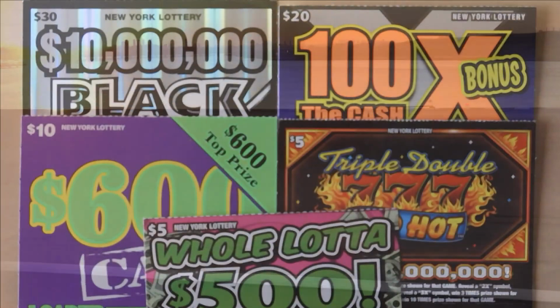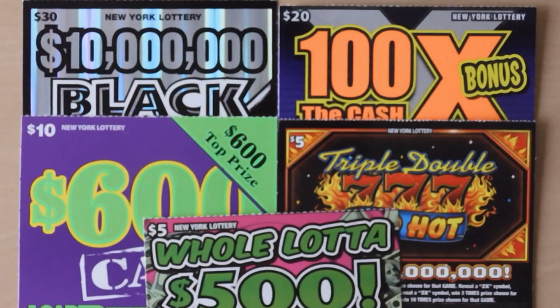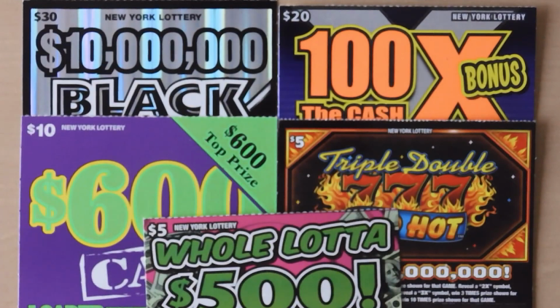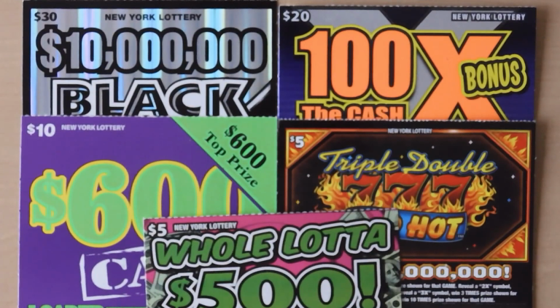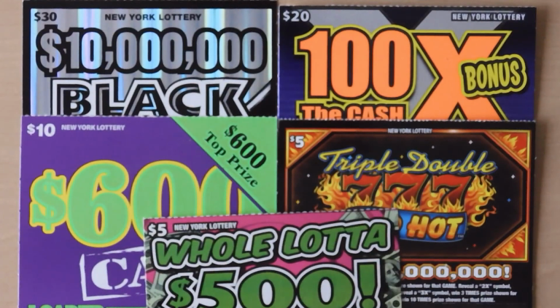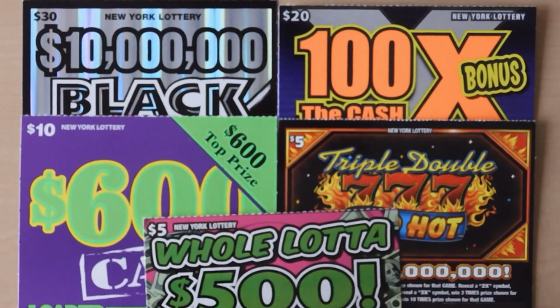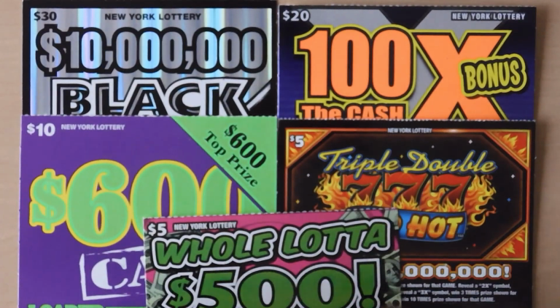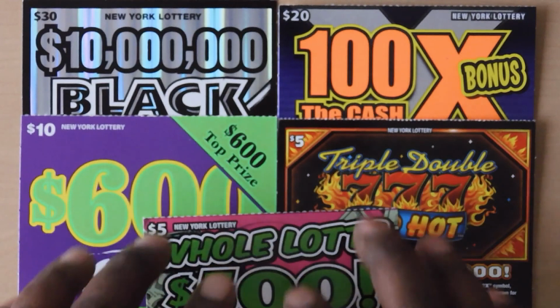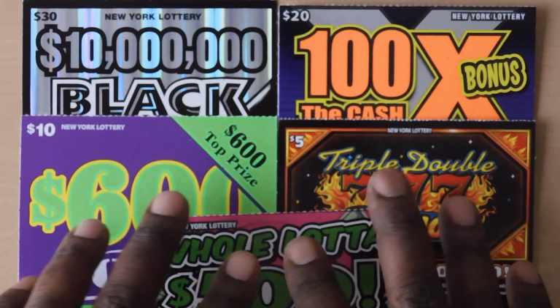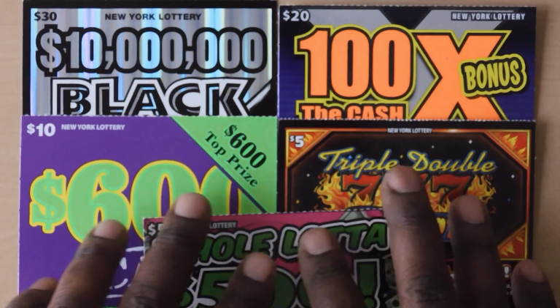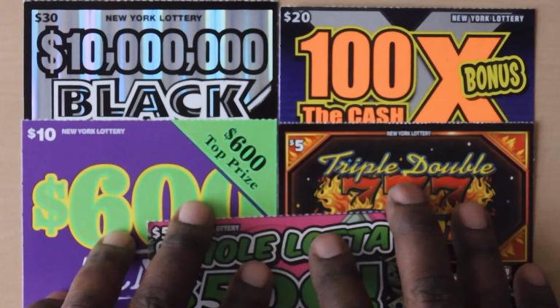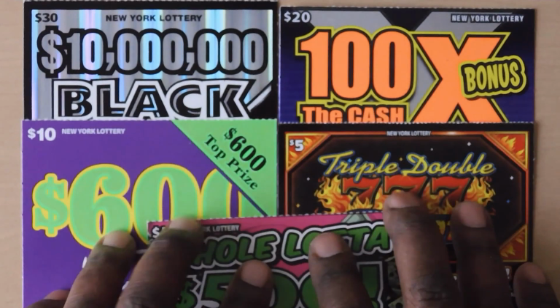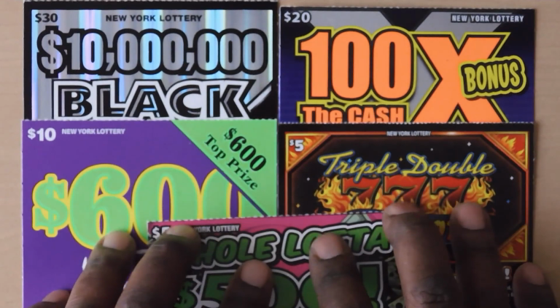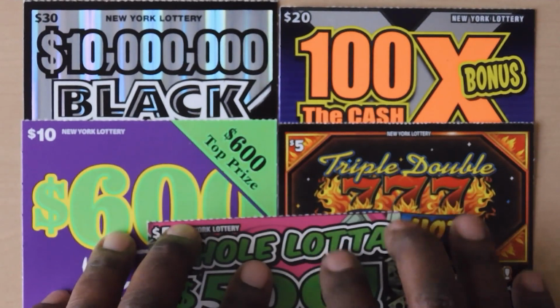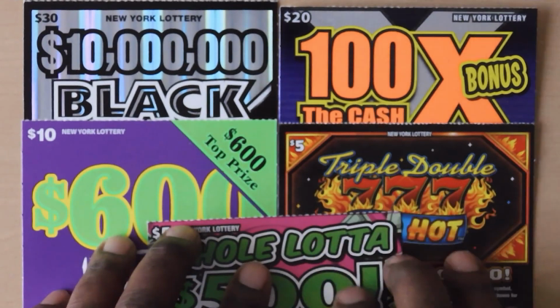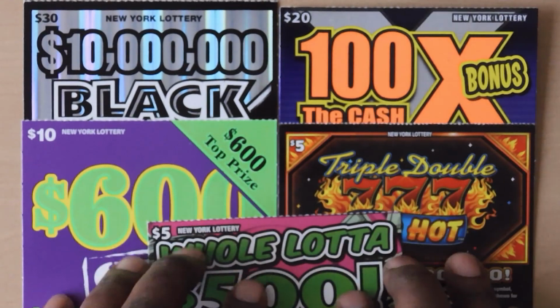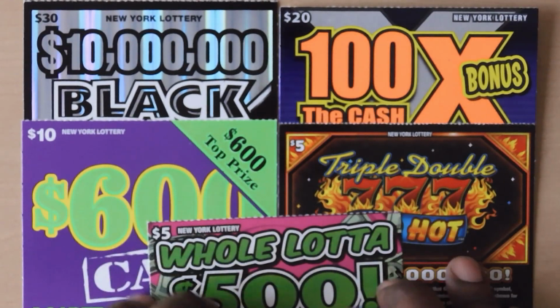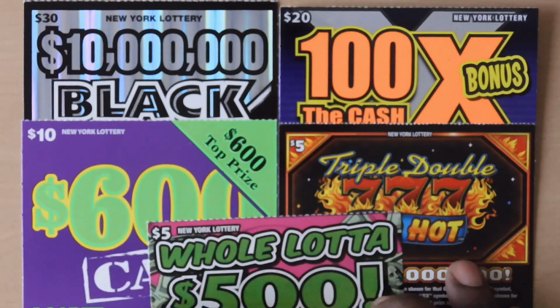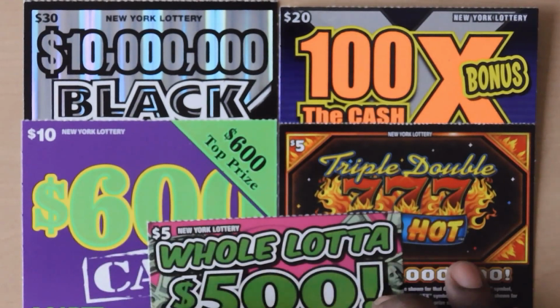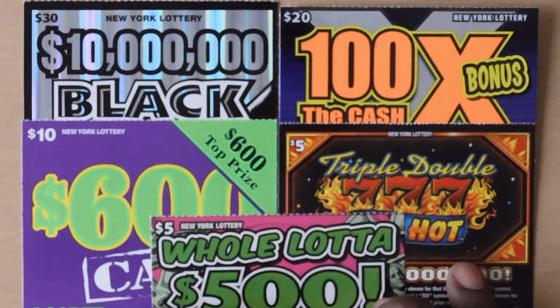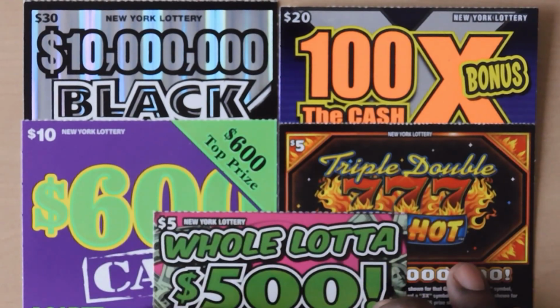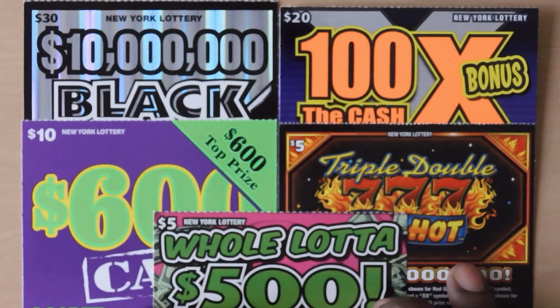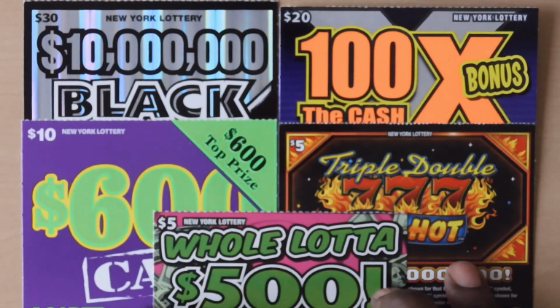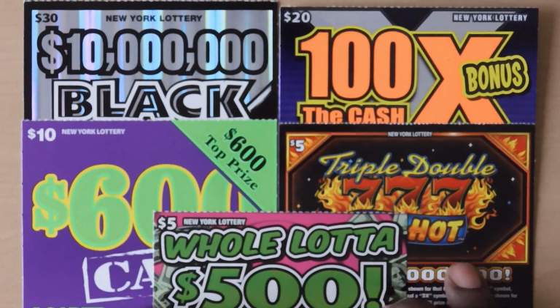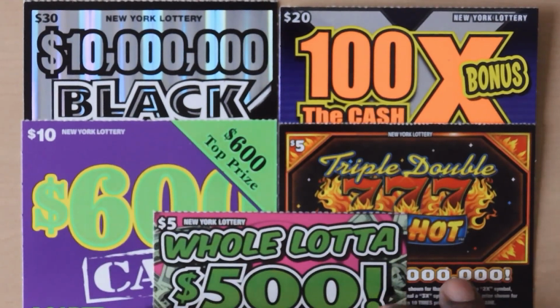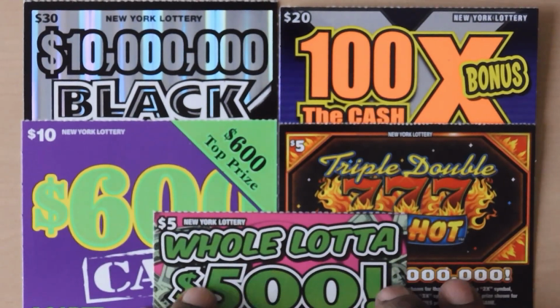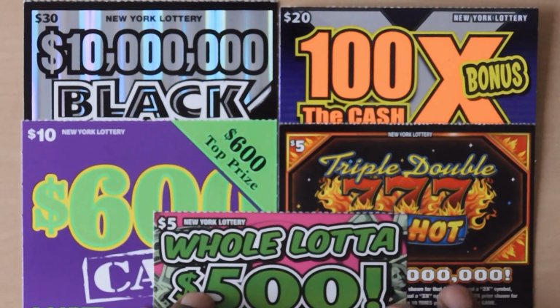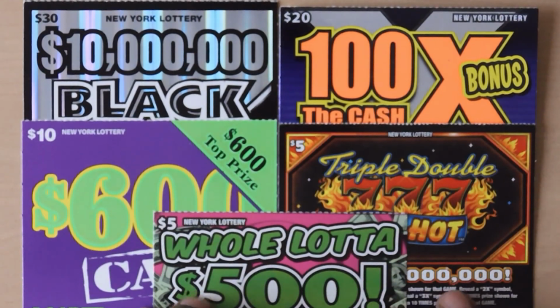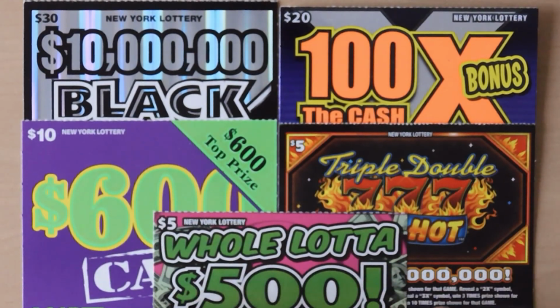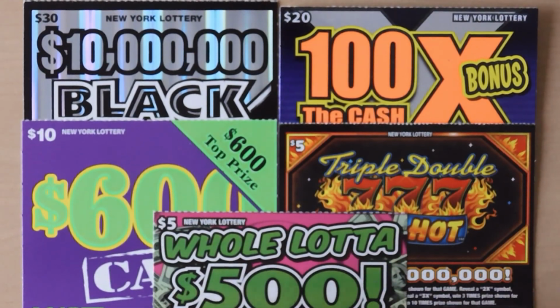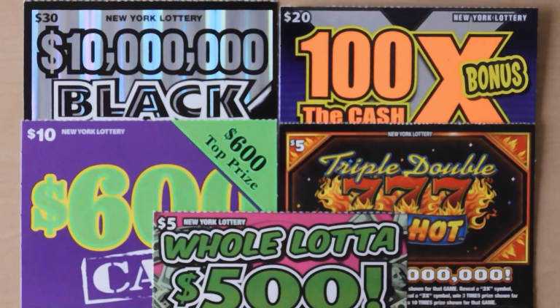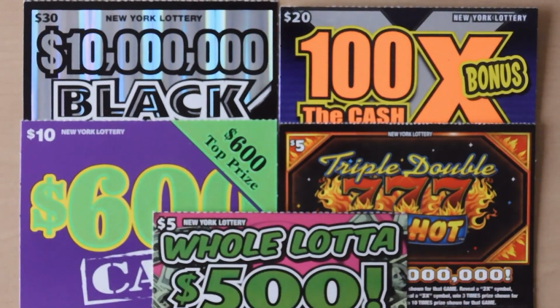Hi YouTube and welcome to Million Dollar Scratcher. I'm in New York scratching my favorite New York lottery tickets, so let's see how we do.